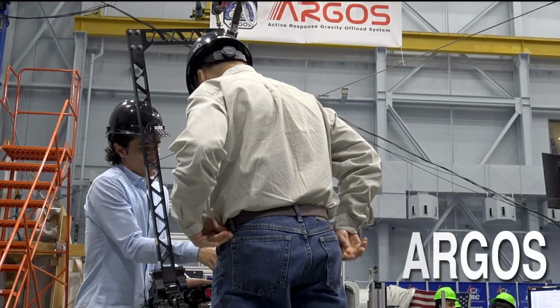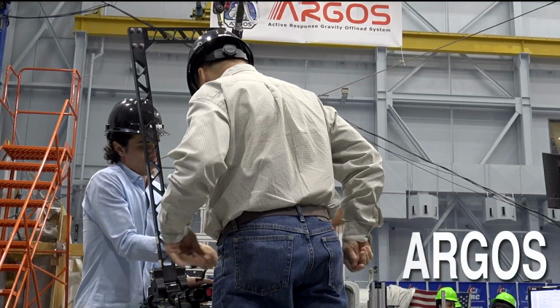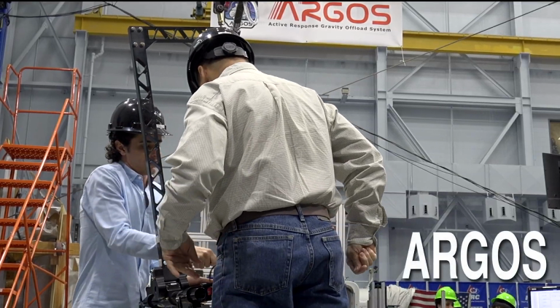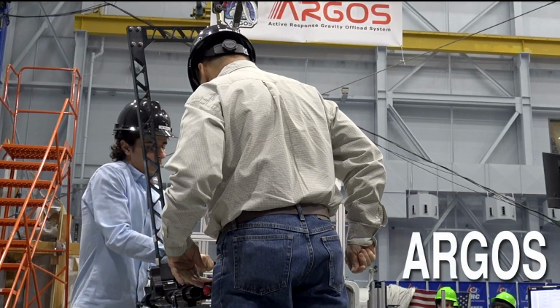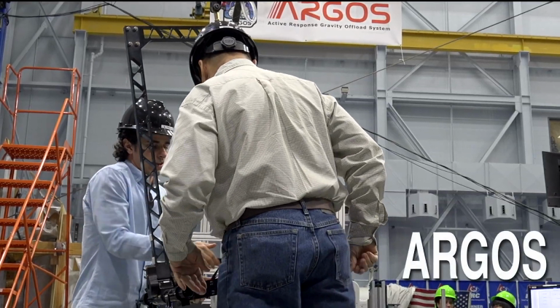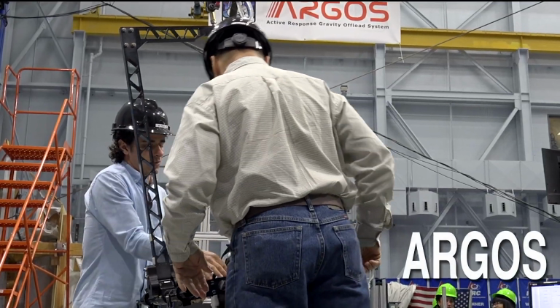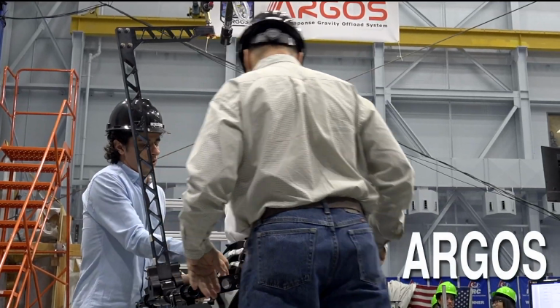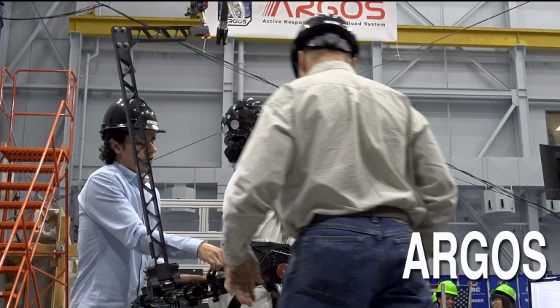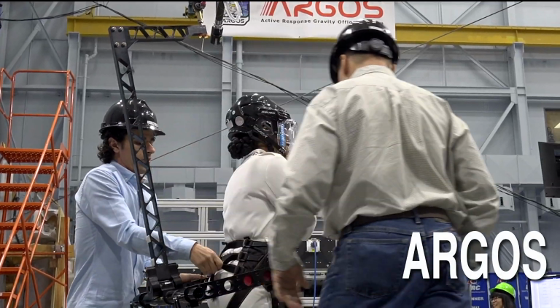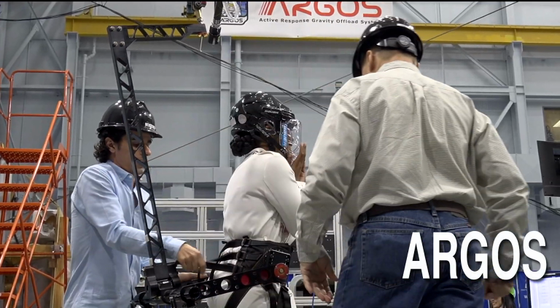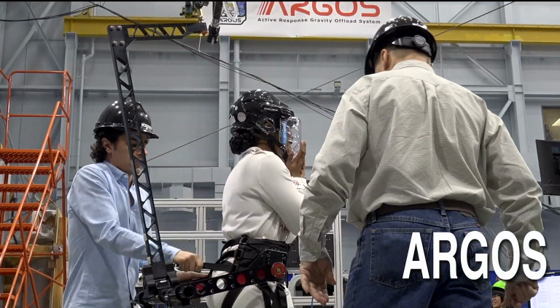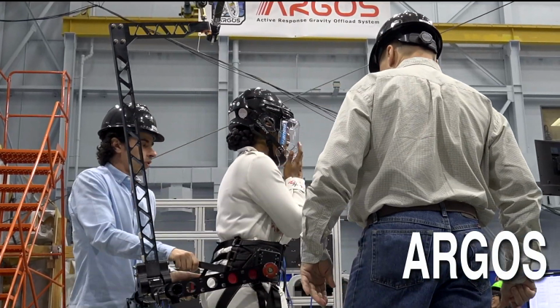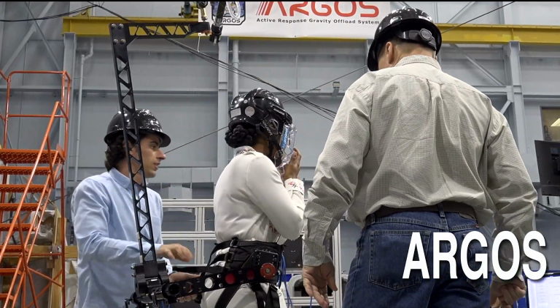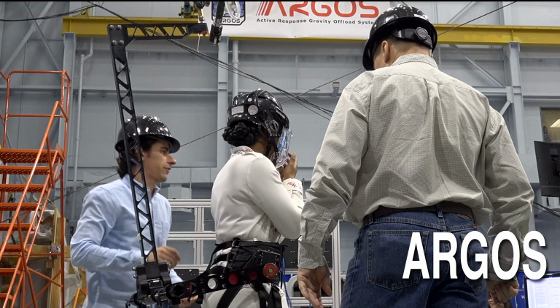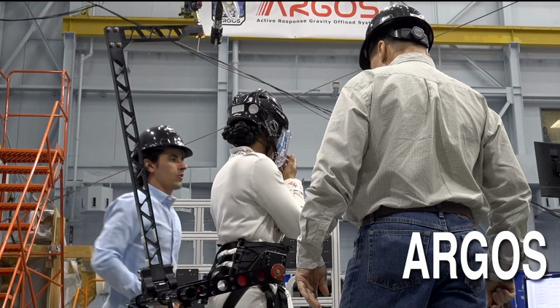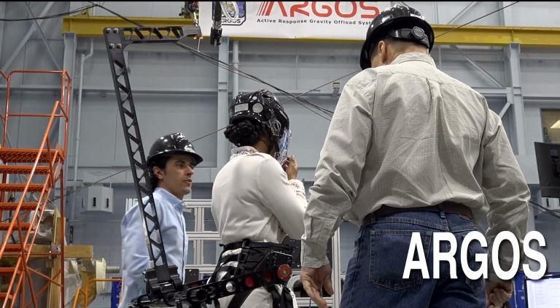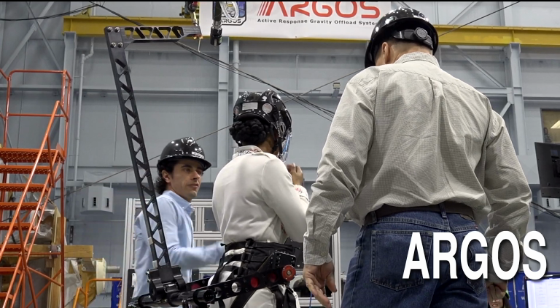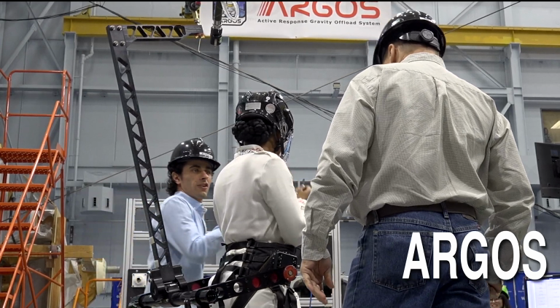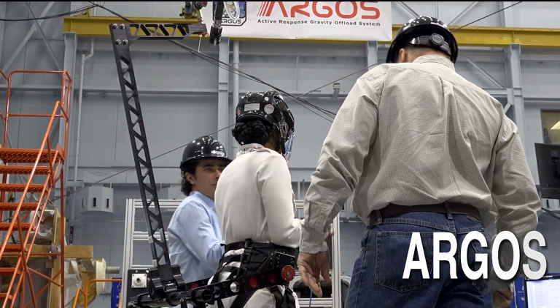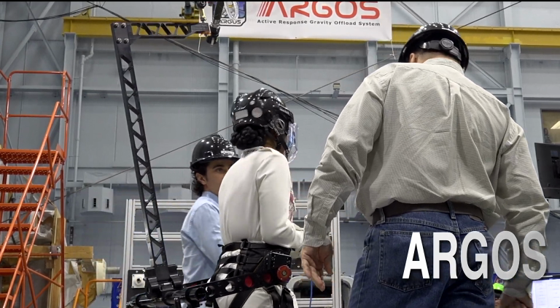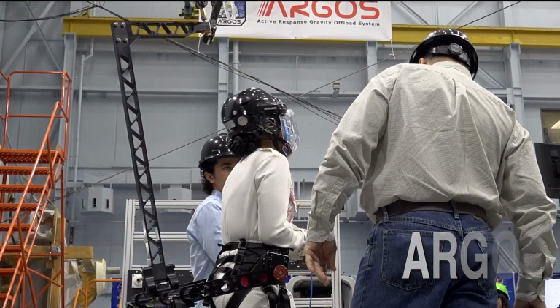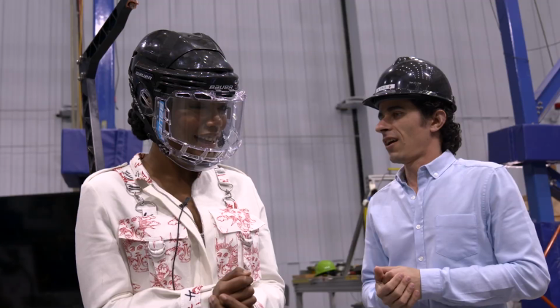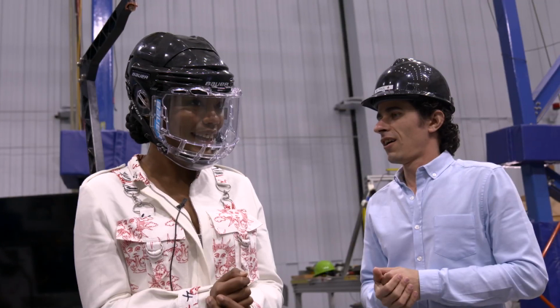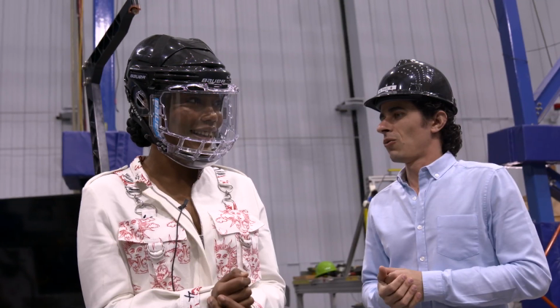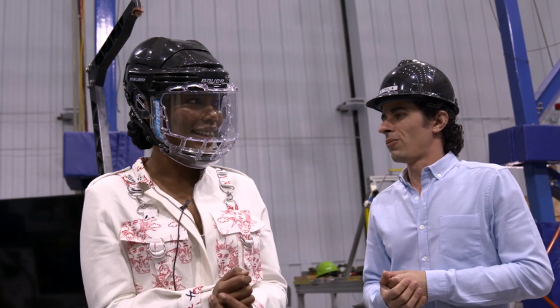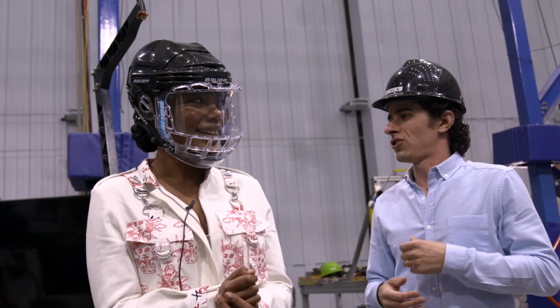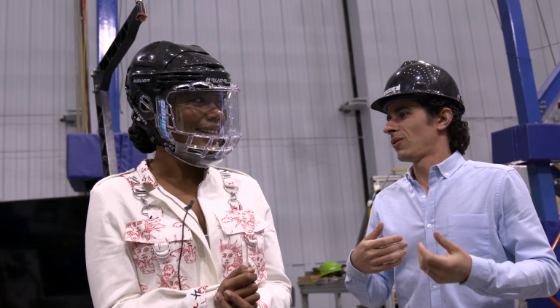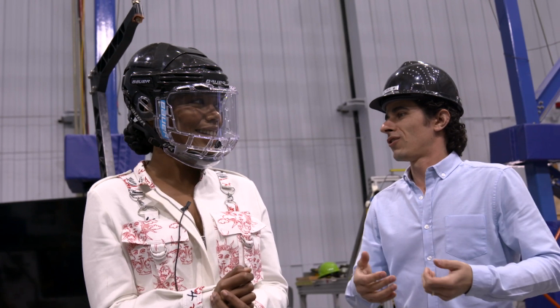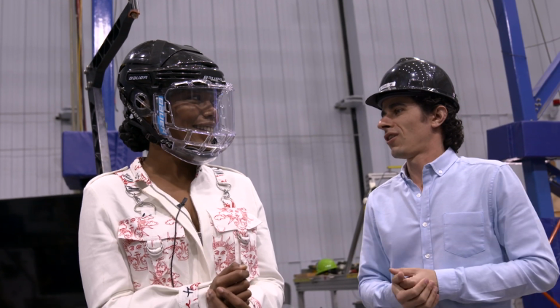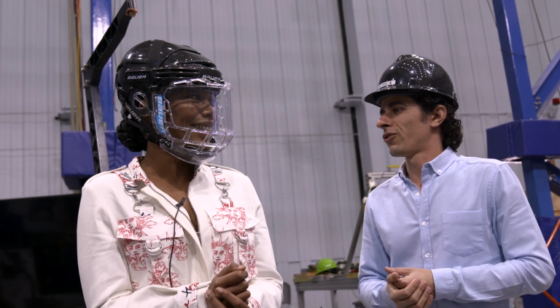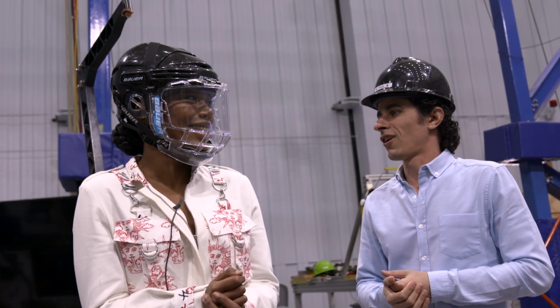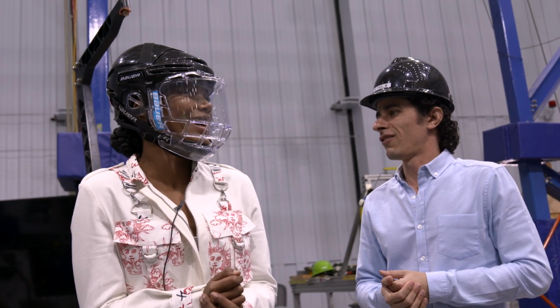So from here, what we do is we'll lift you up off the ground. And then we'll put you into gravity.